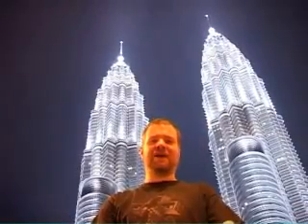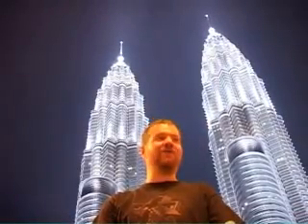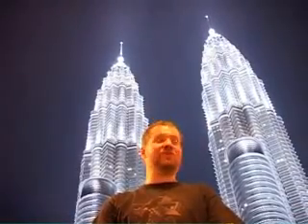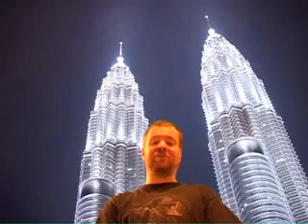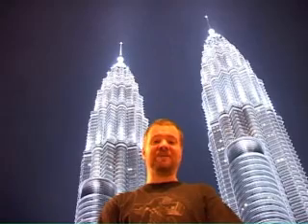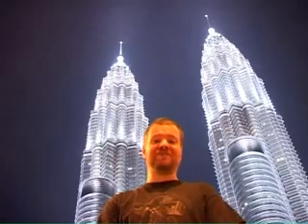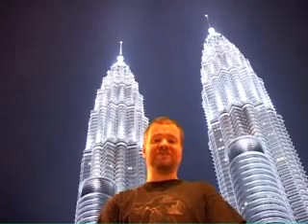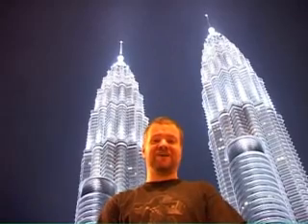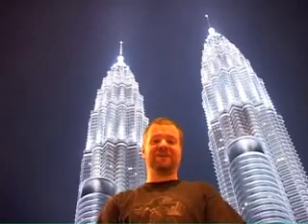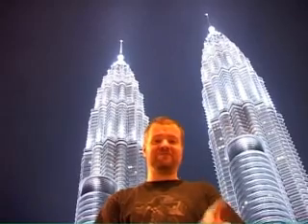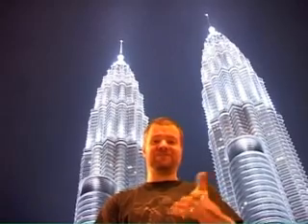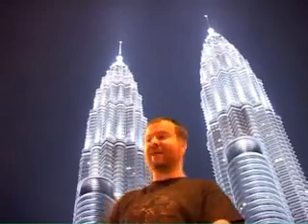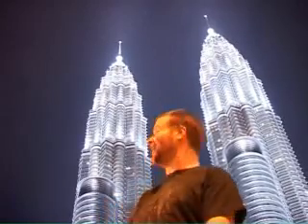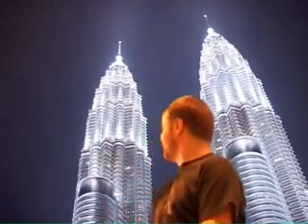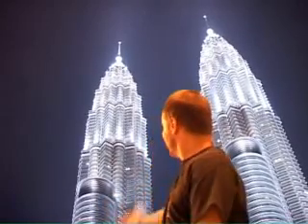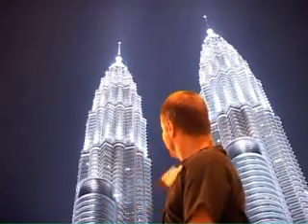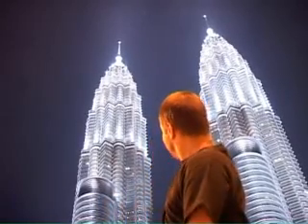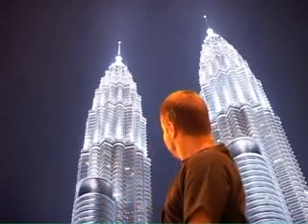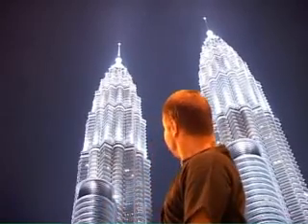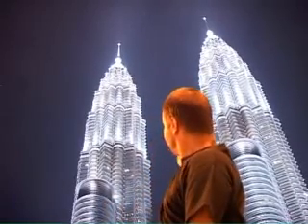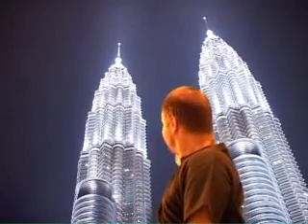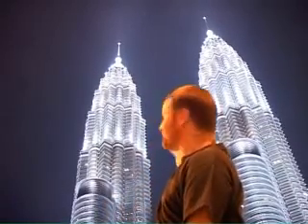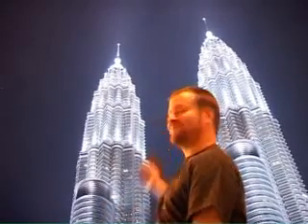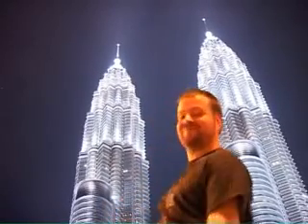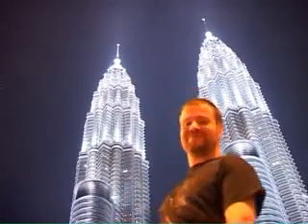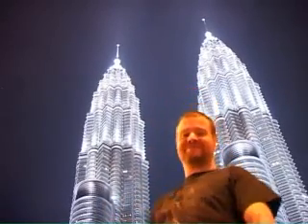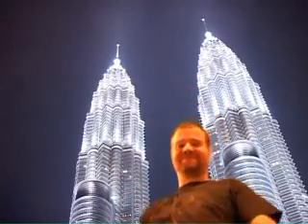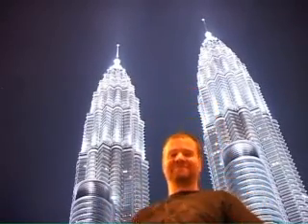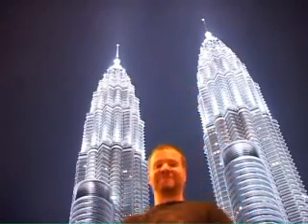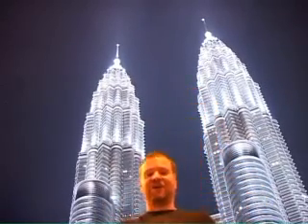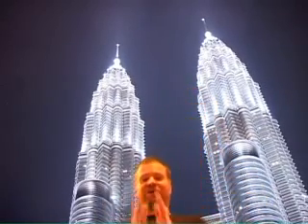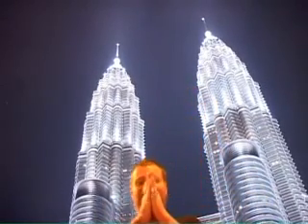Hey, I've got an amazing city. Check it out. Thank you.